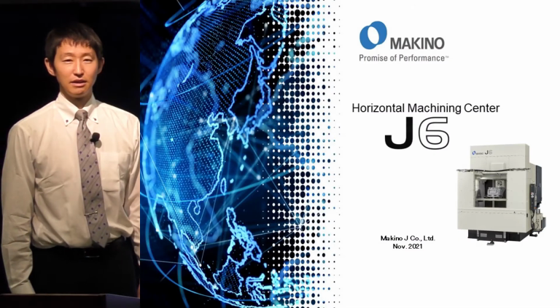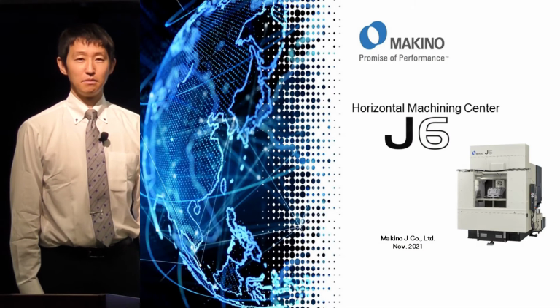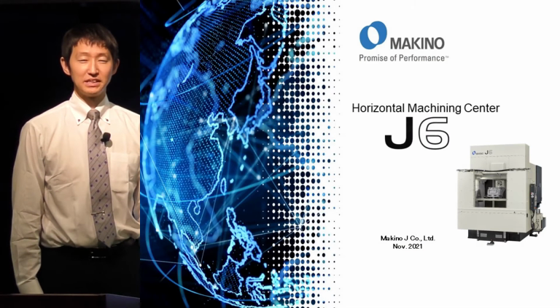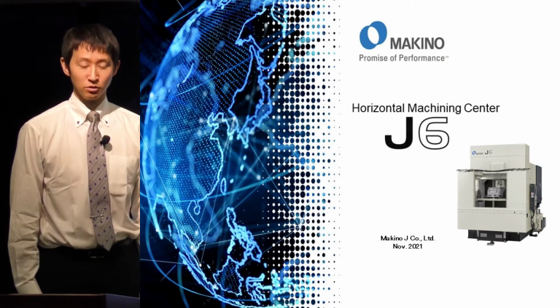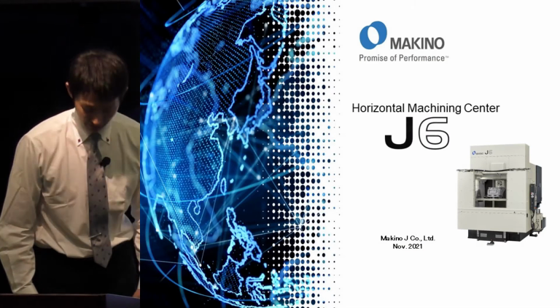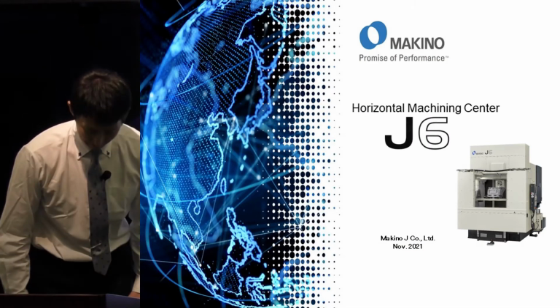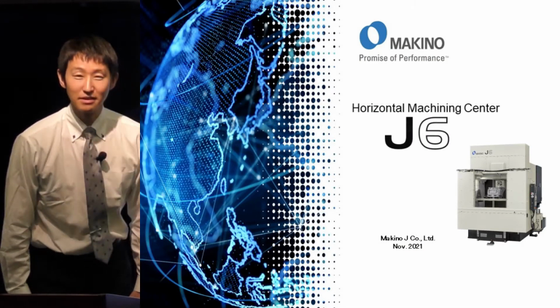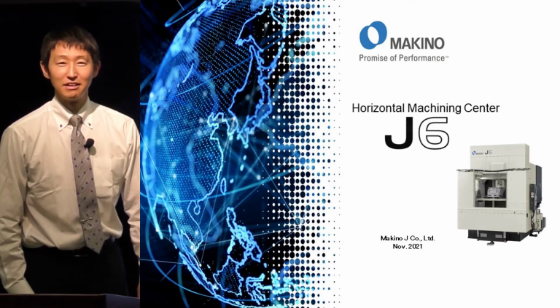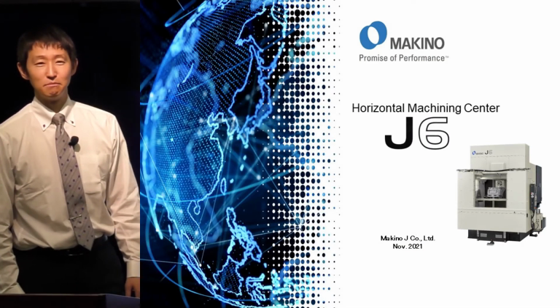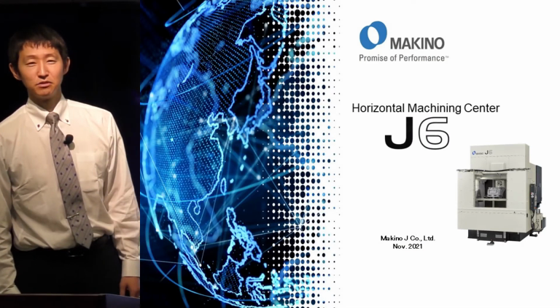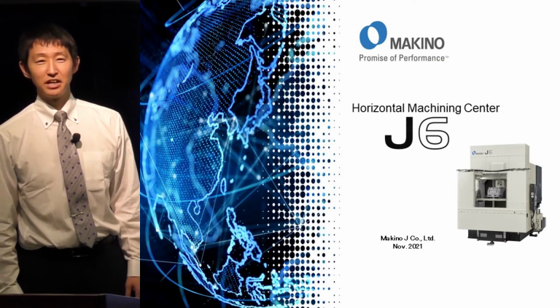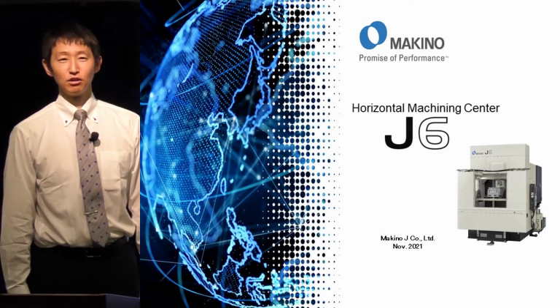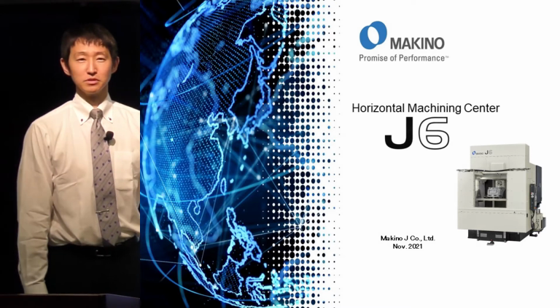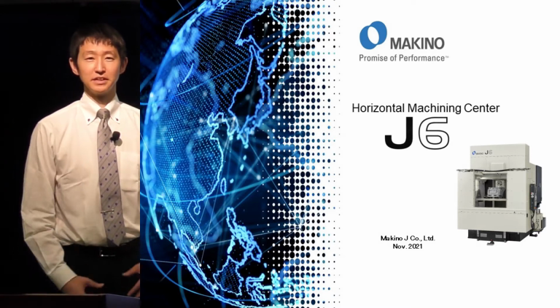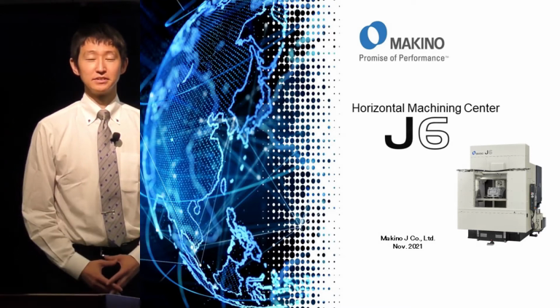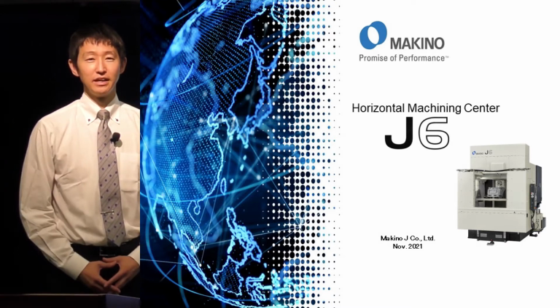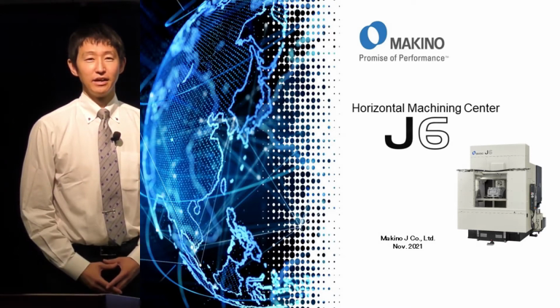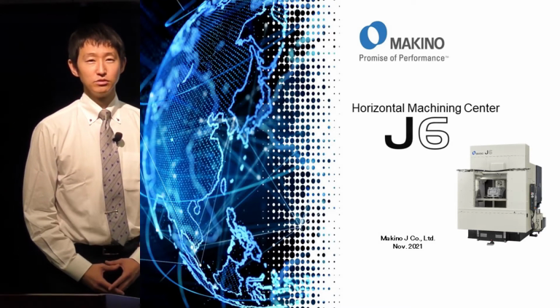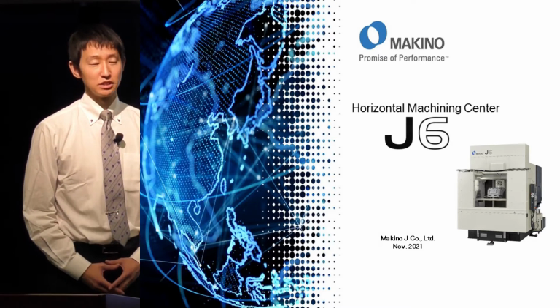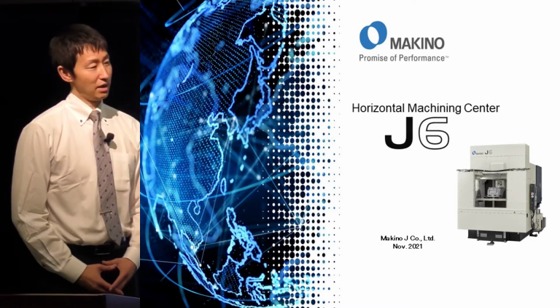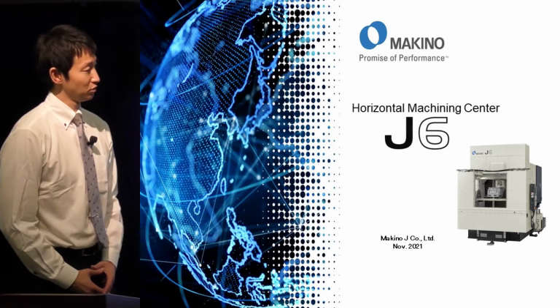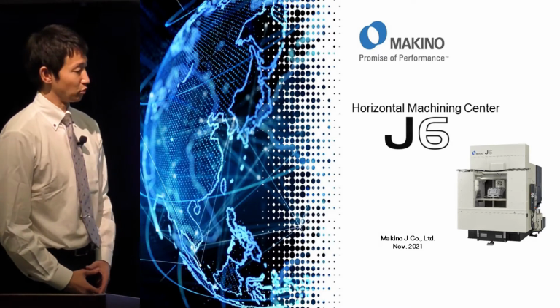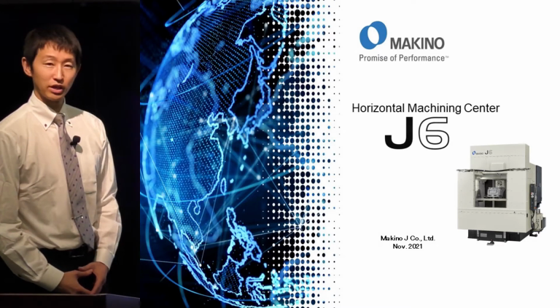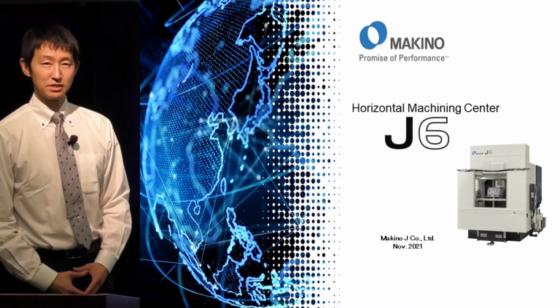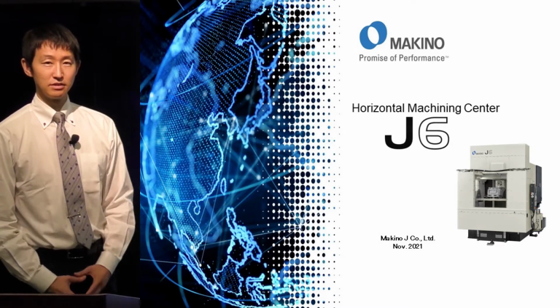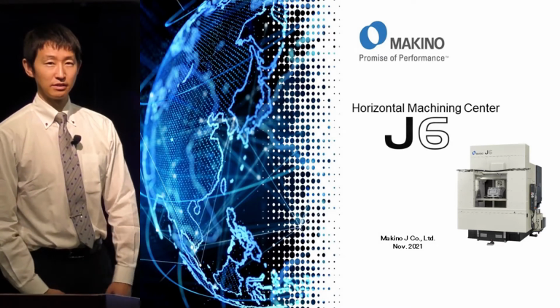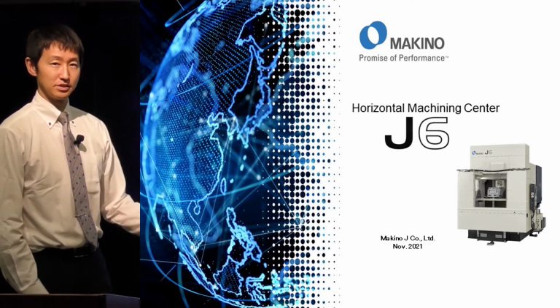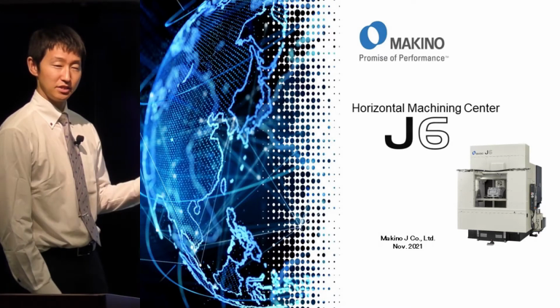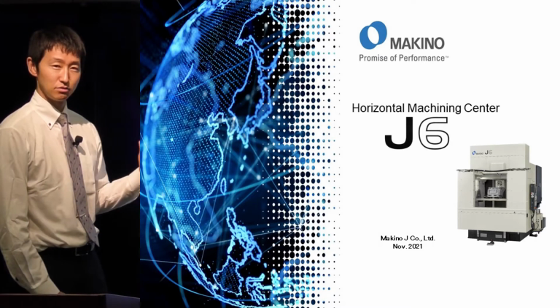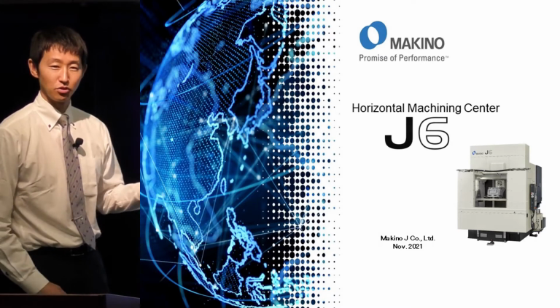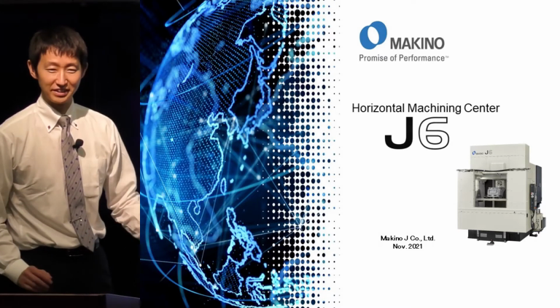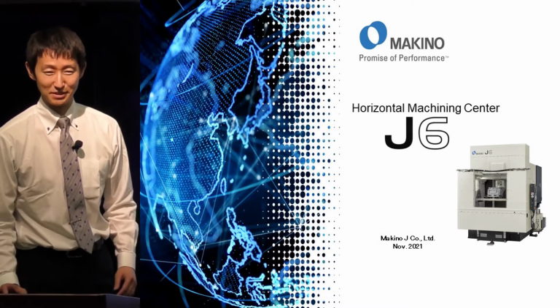Thank you for watching MAKINO YouTube channel. We would like to introduce the MAKINO Horizontal Machining Center J6.